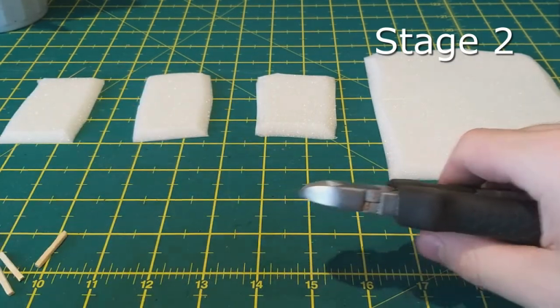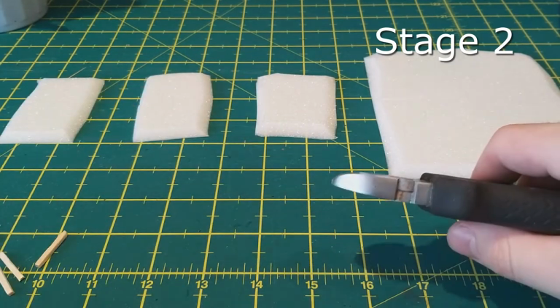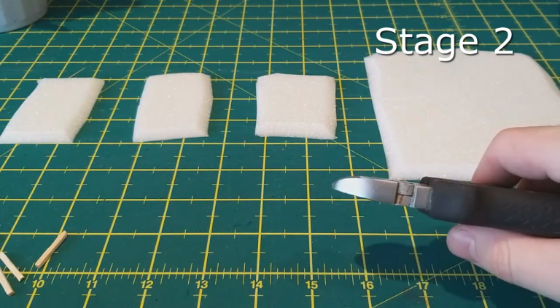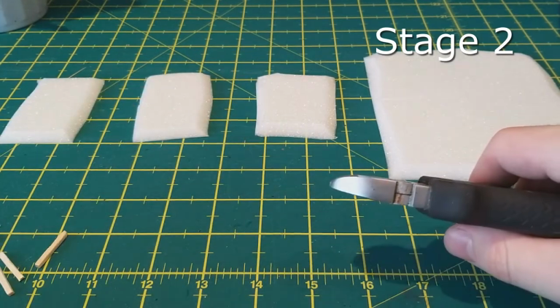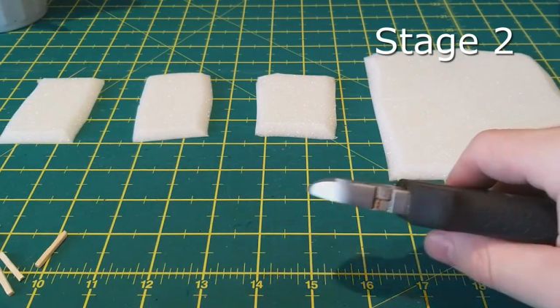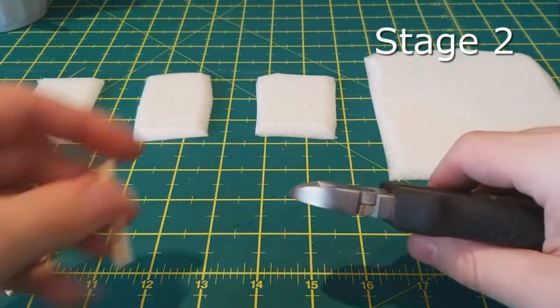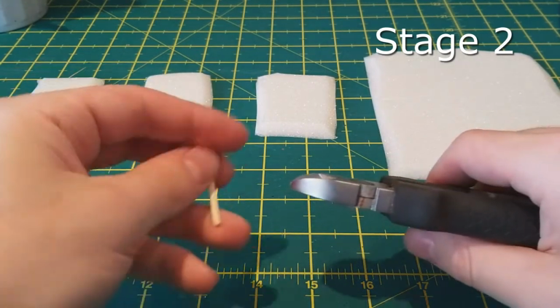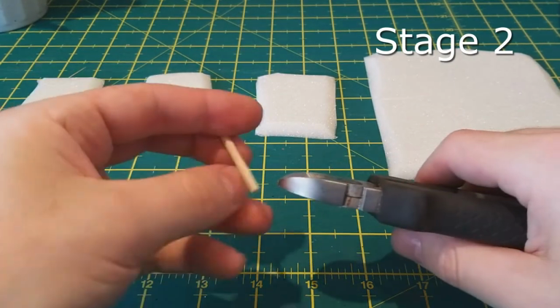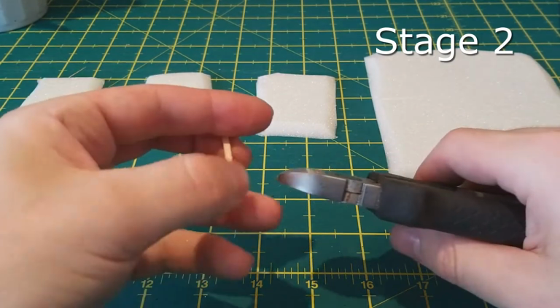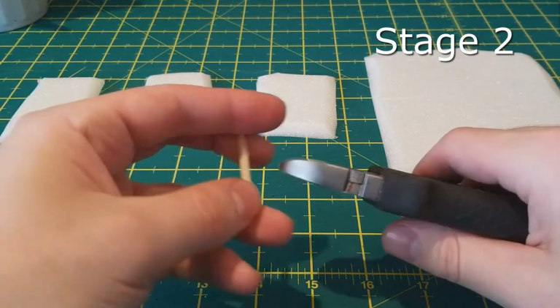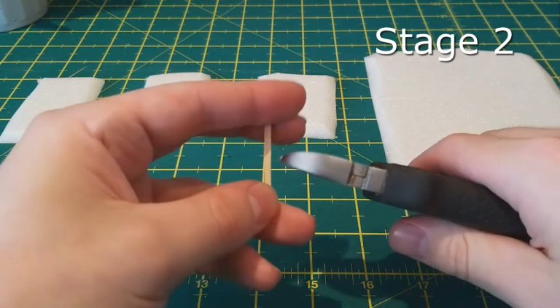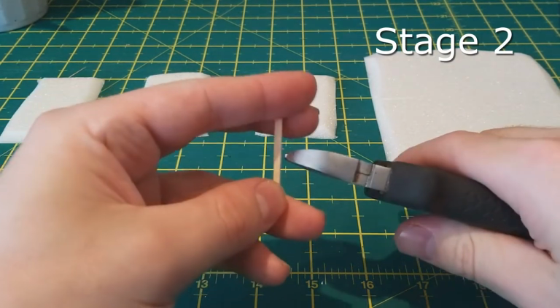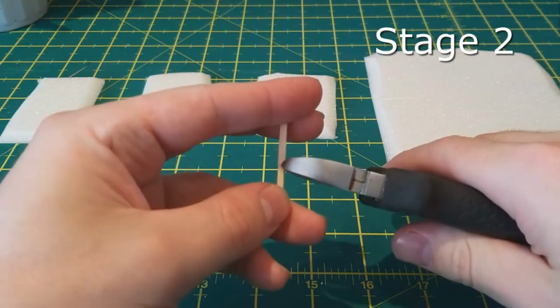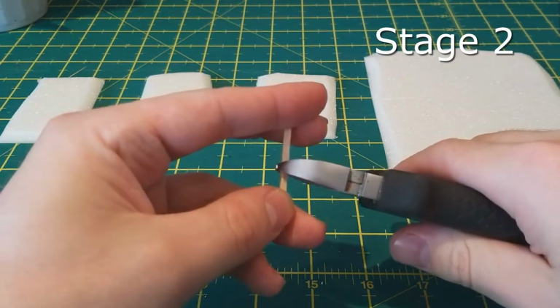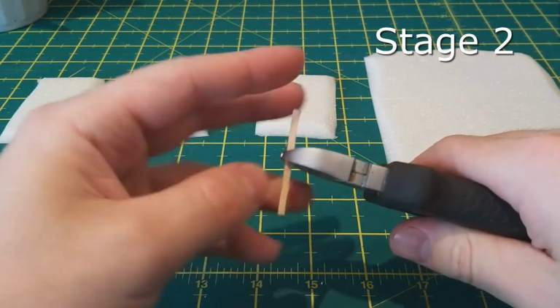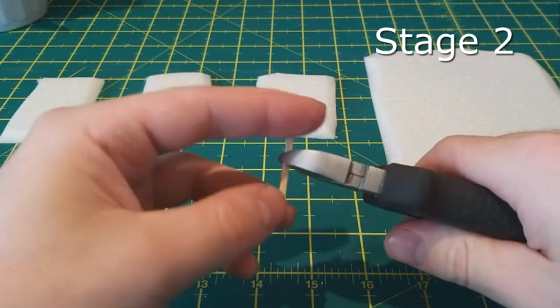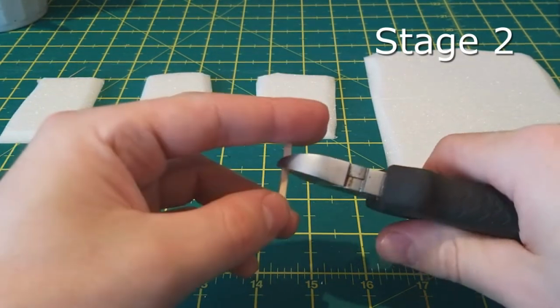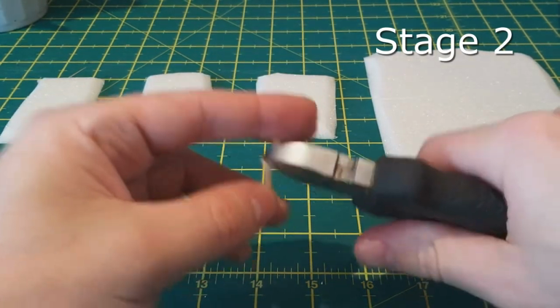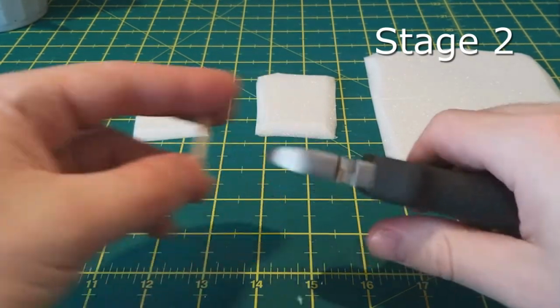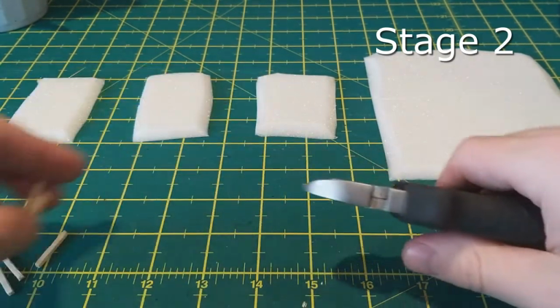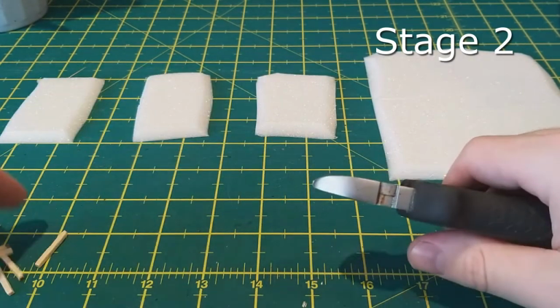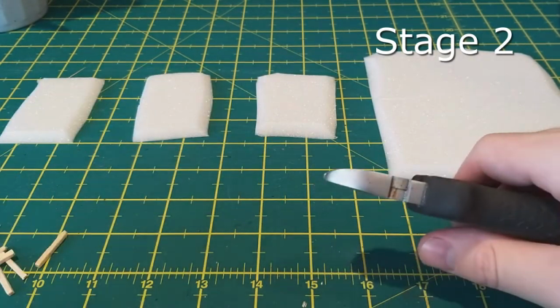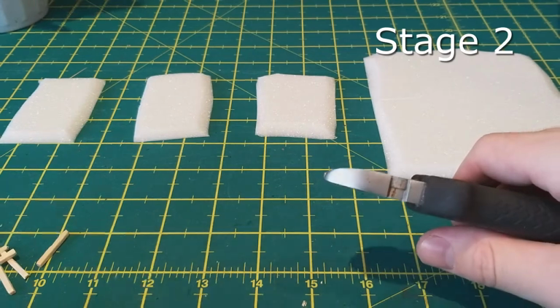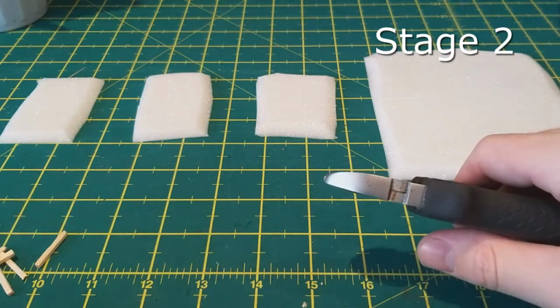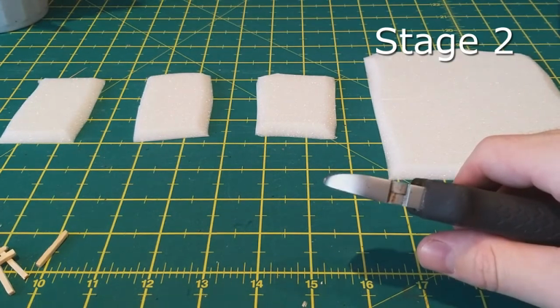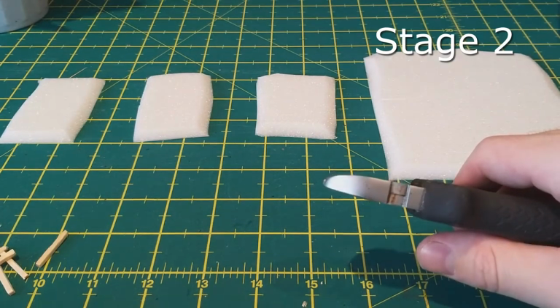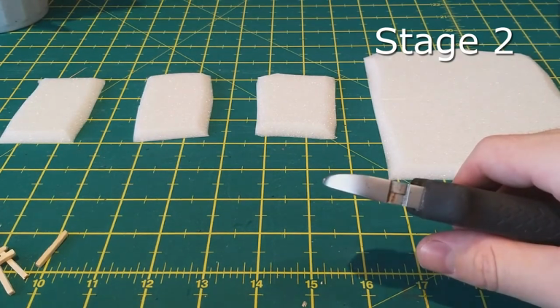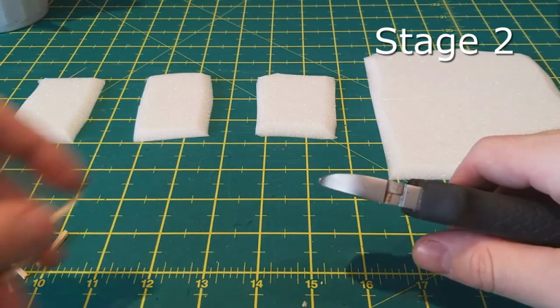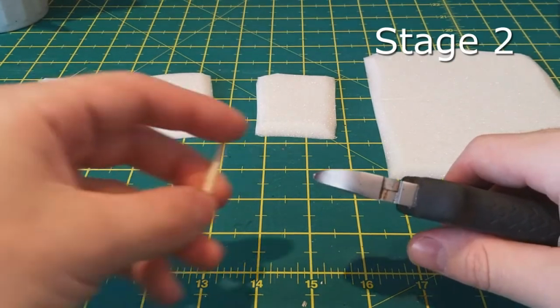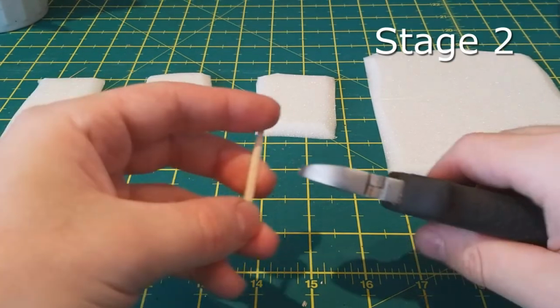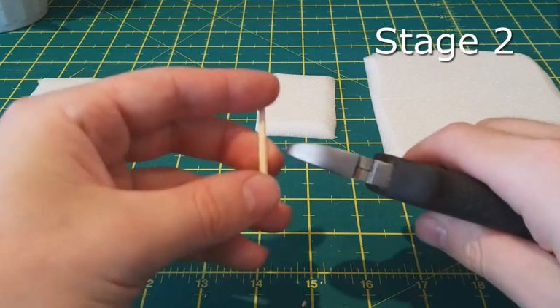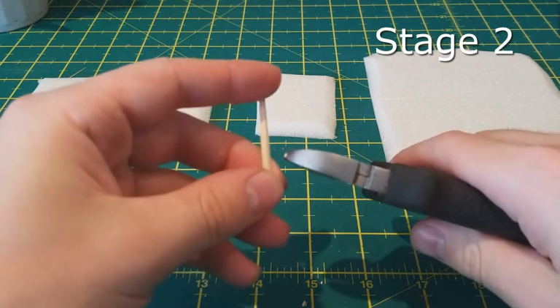Once you've got a big pile of half matchsticks, set them to one side and move on to the next stage.